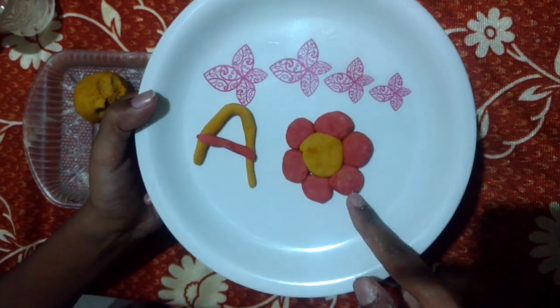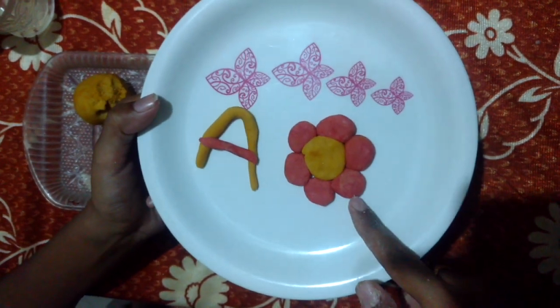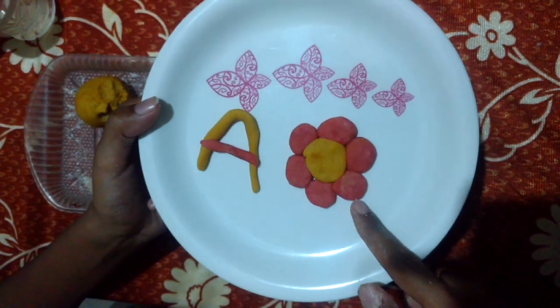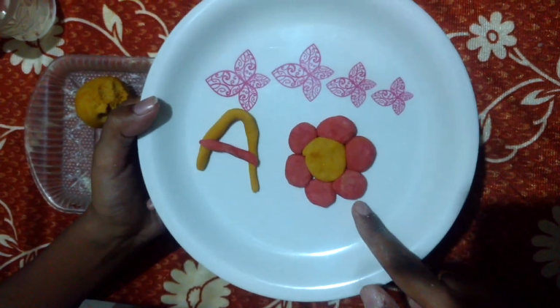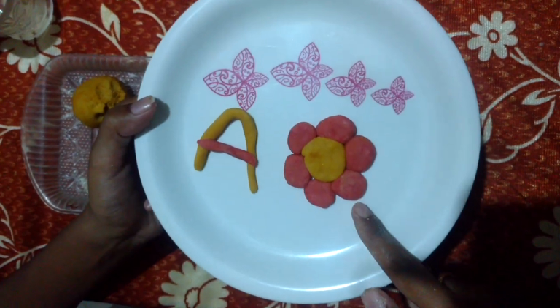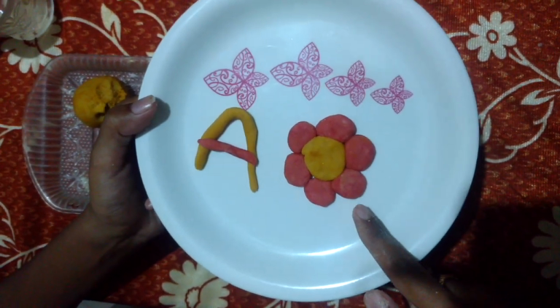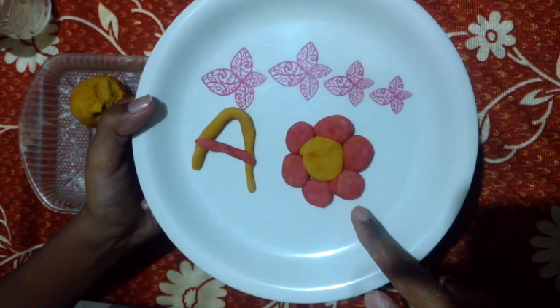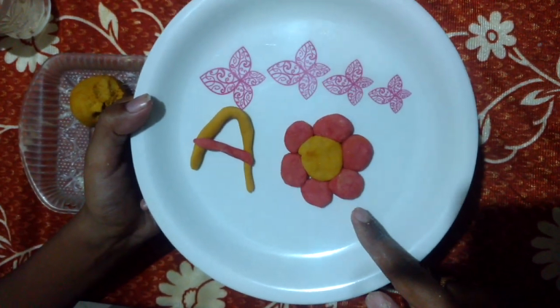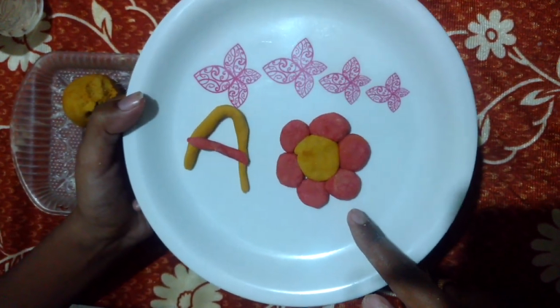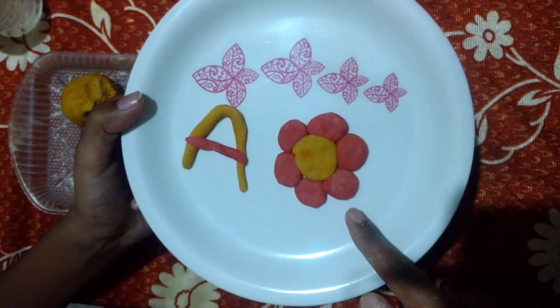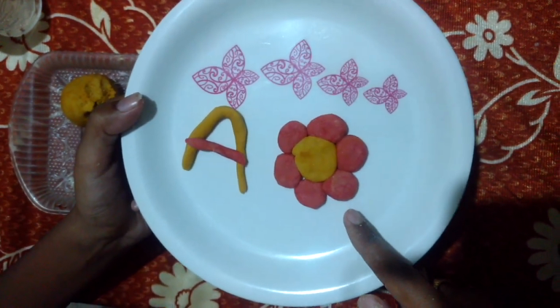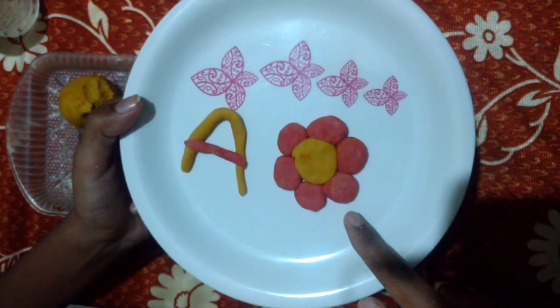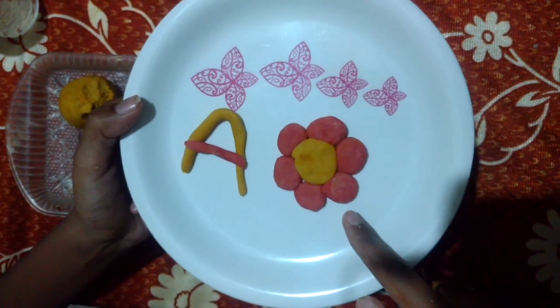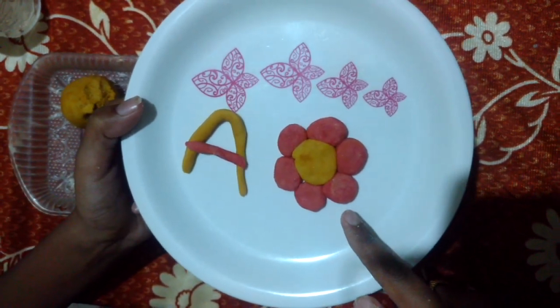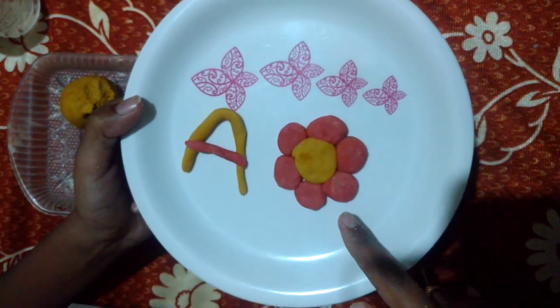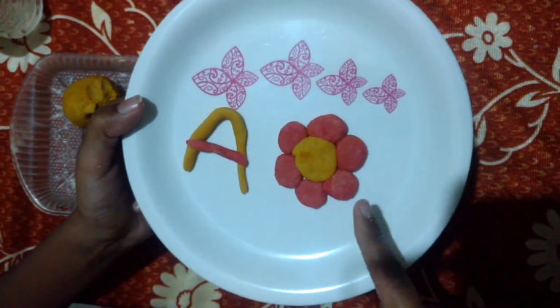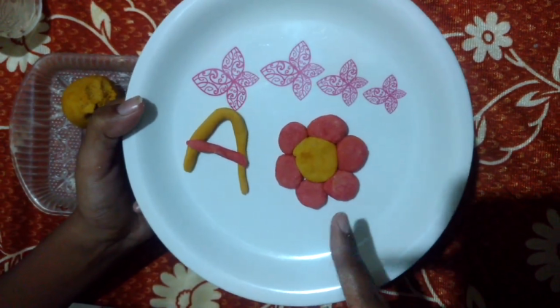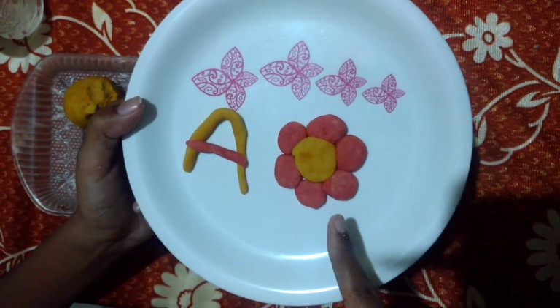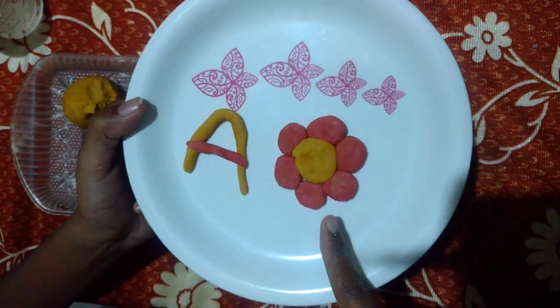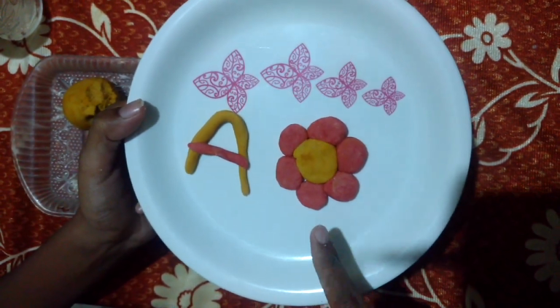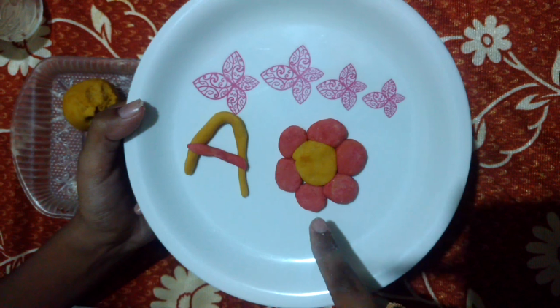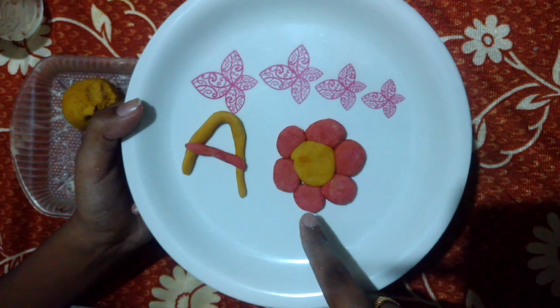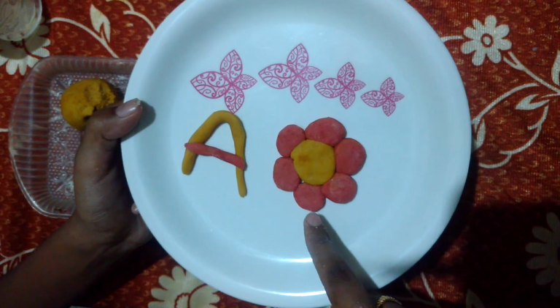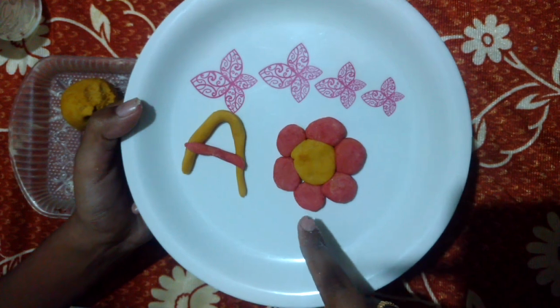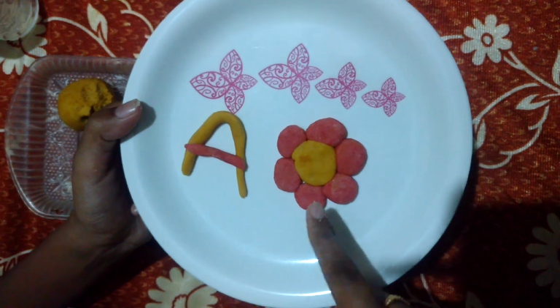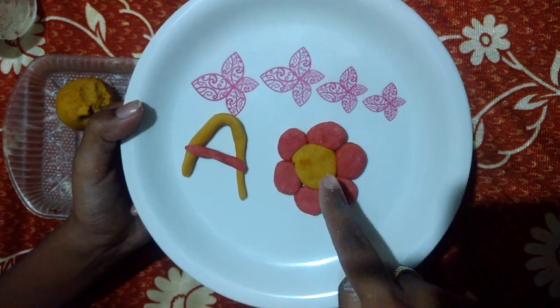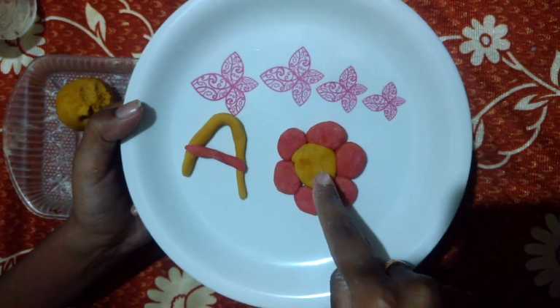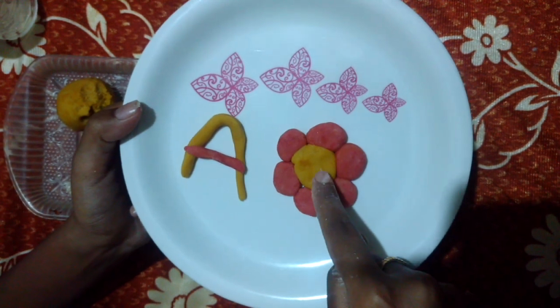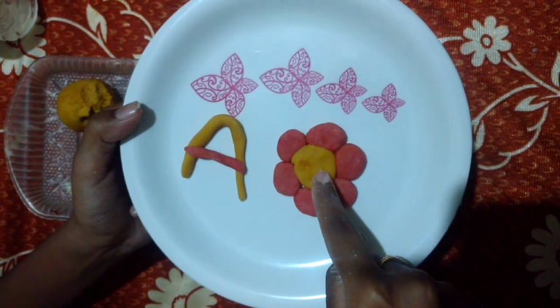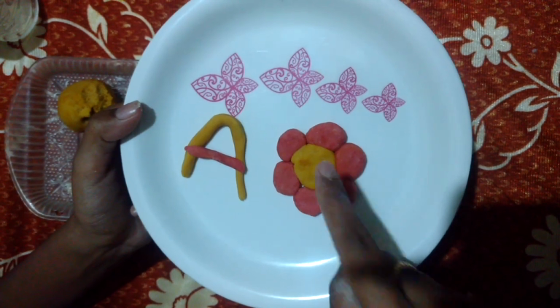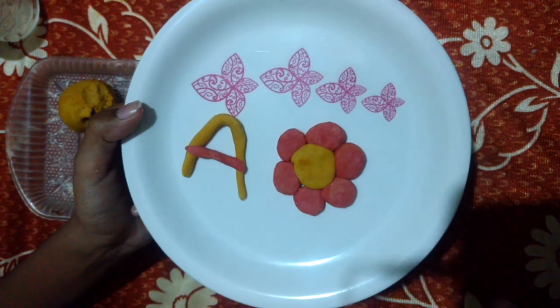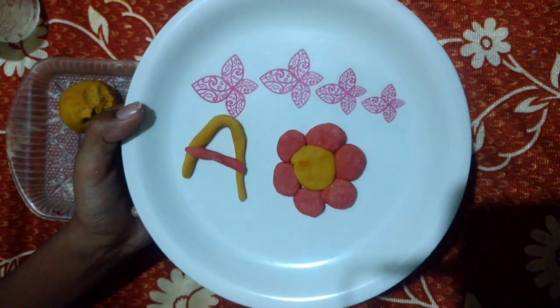It's like a flower — it's a flower! With just vermilion and turmeric.